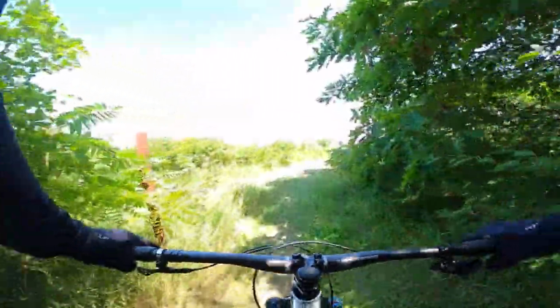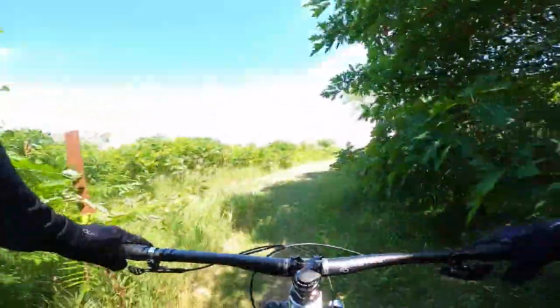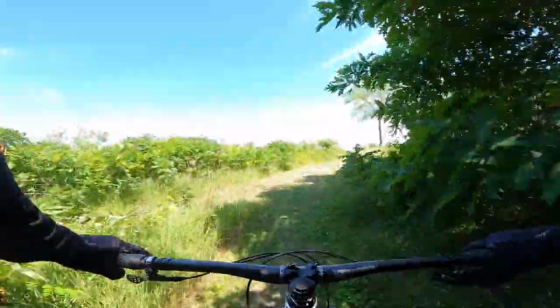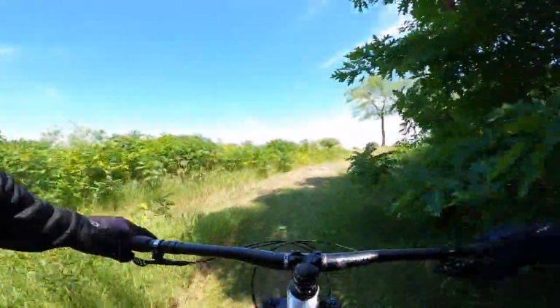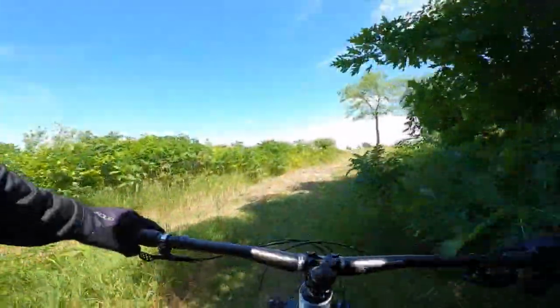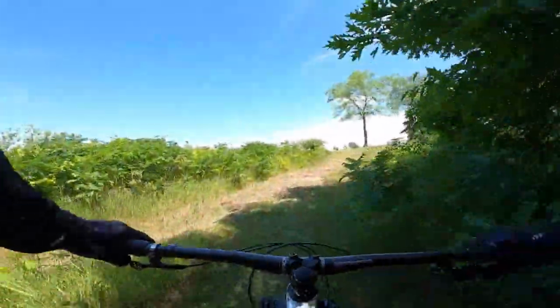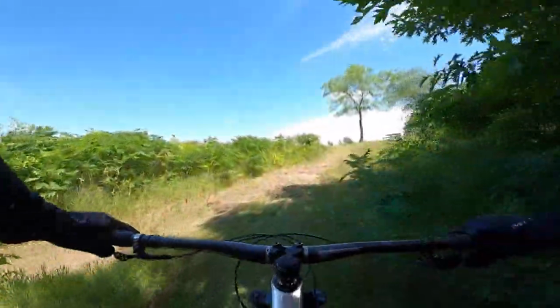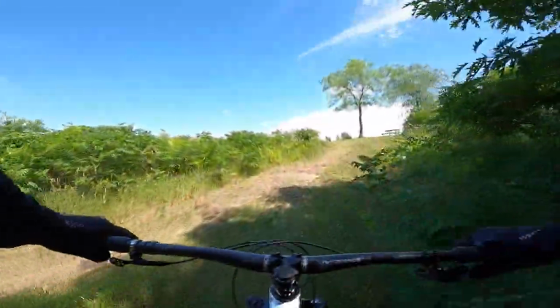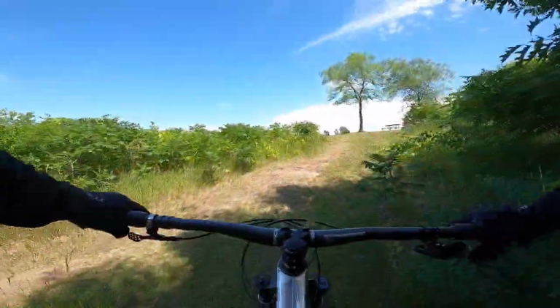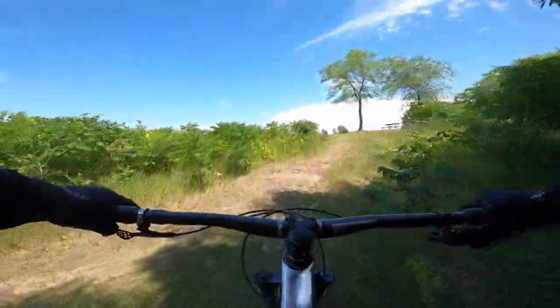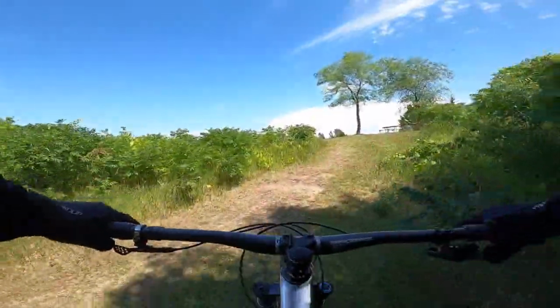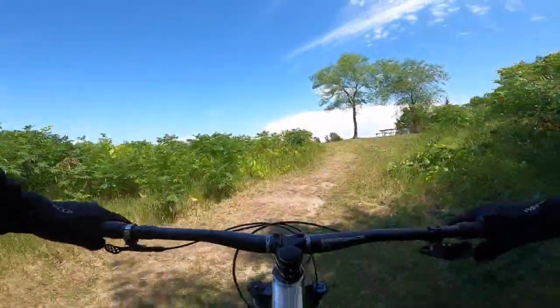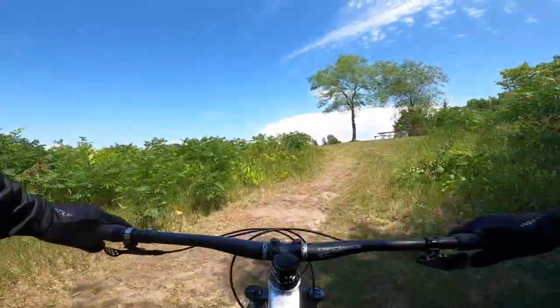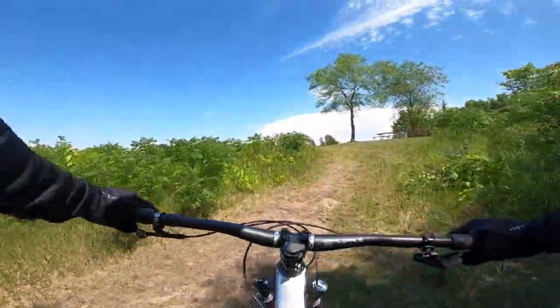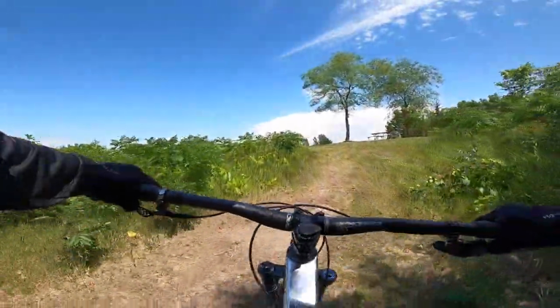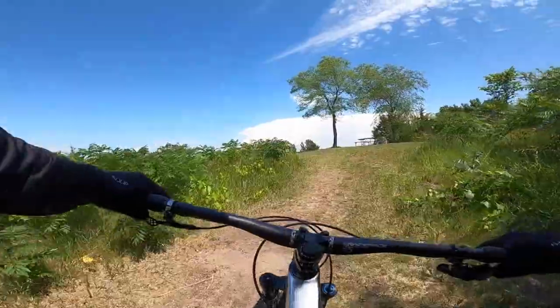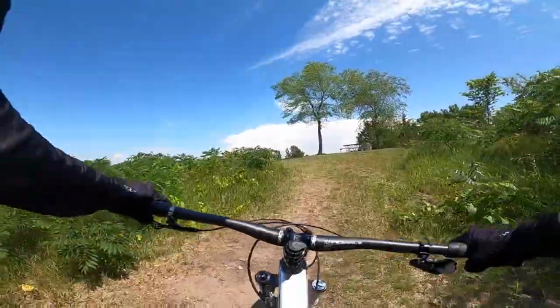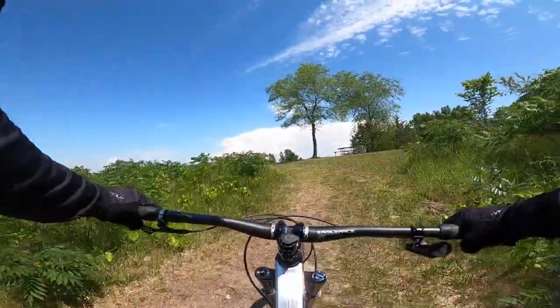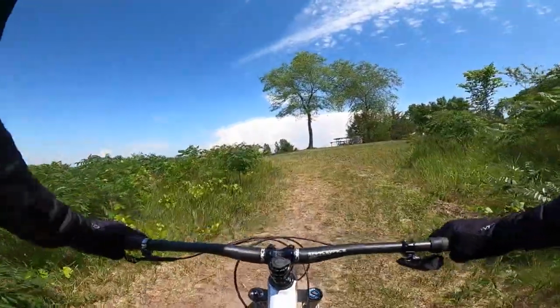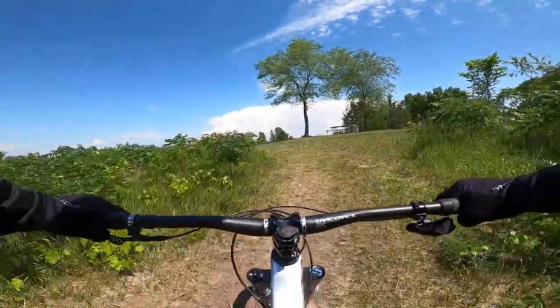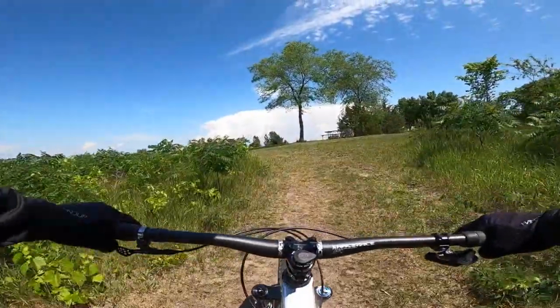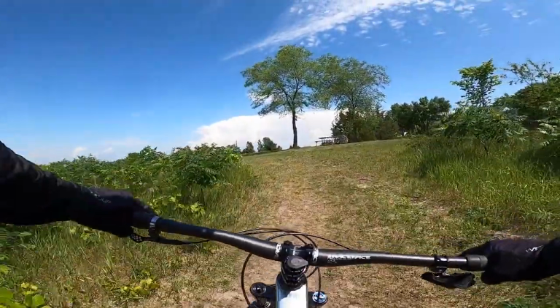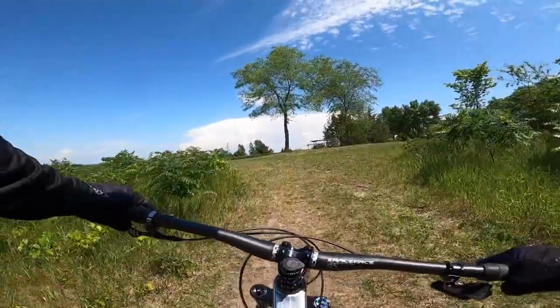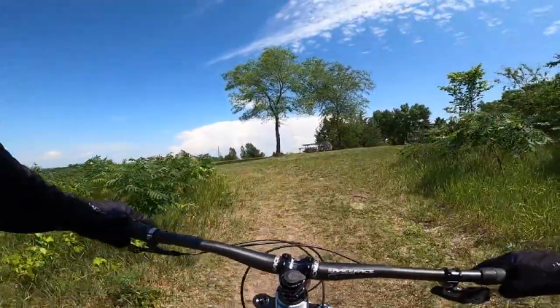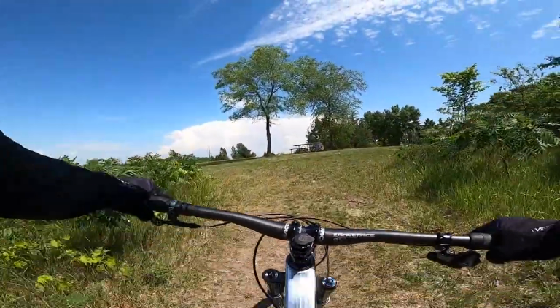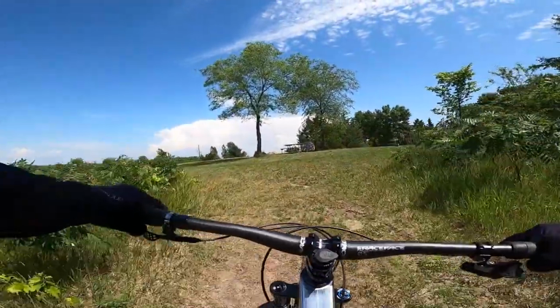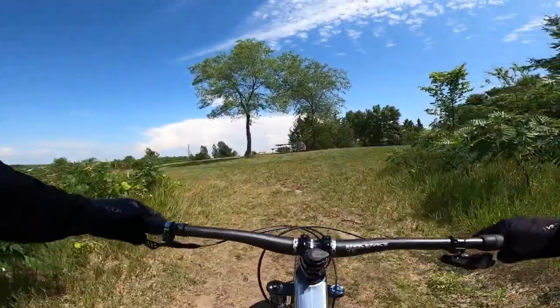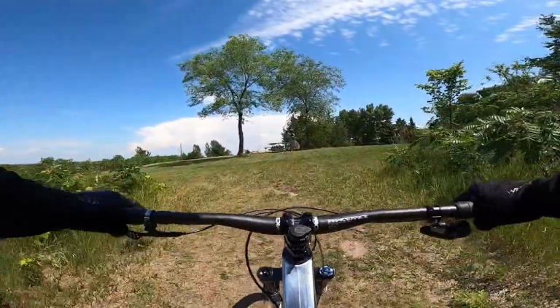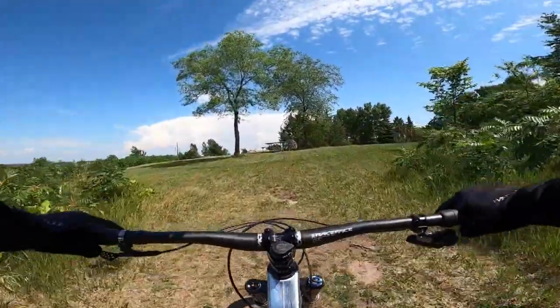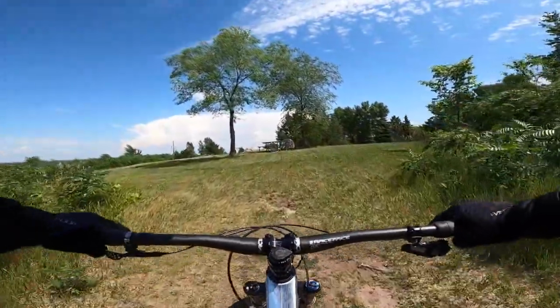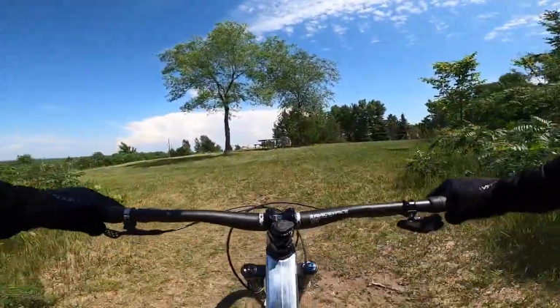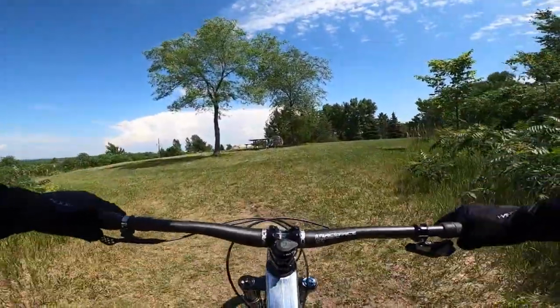This one doesn't wheelie as easy with the geometry — it's a little tougher to do wheelies until I get calibrated.